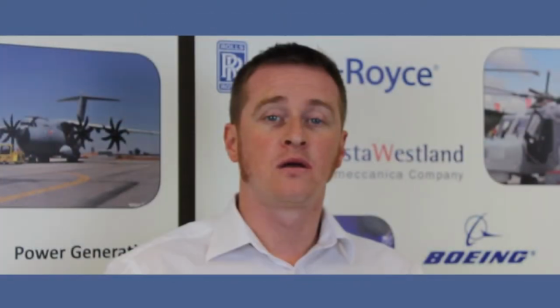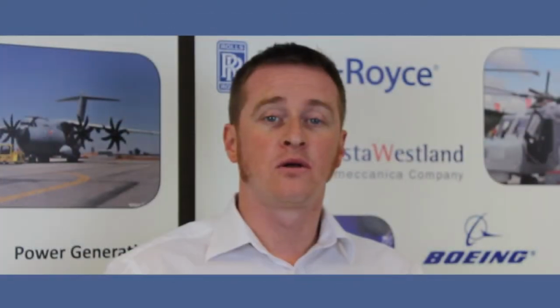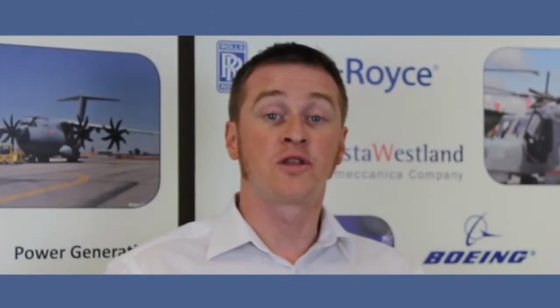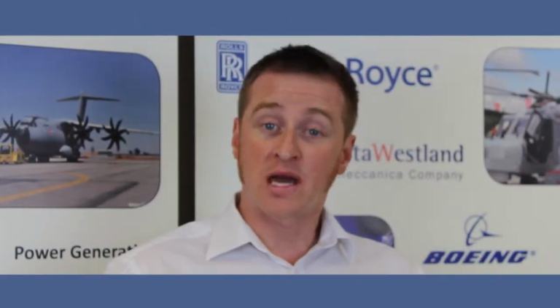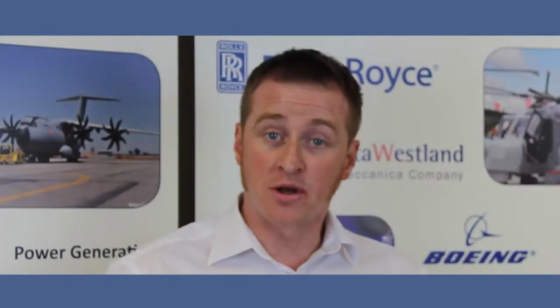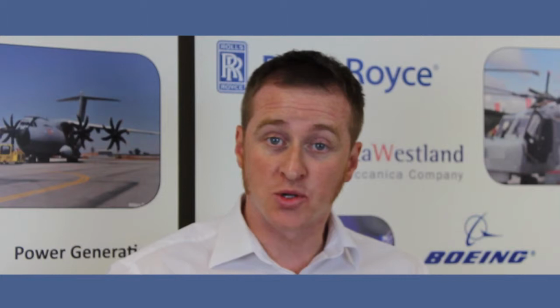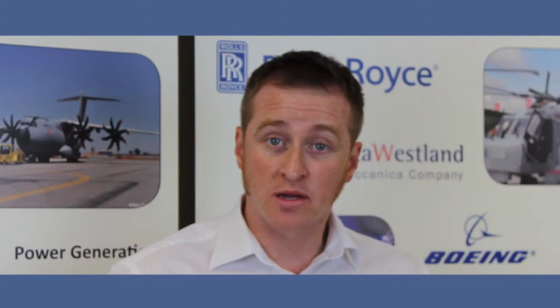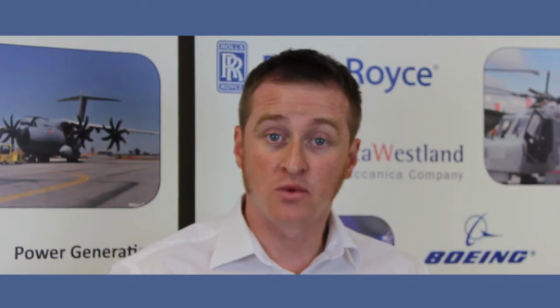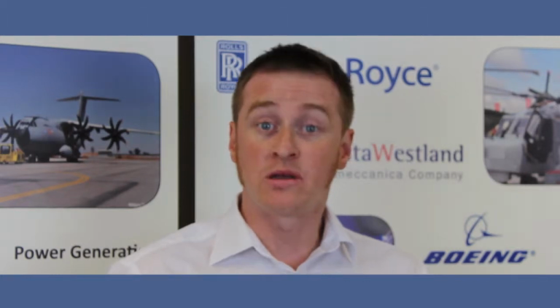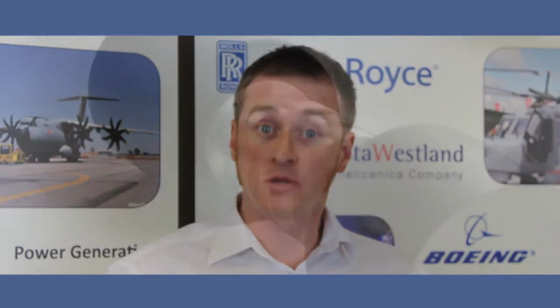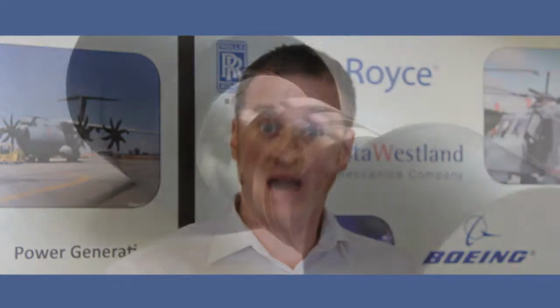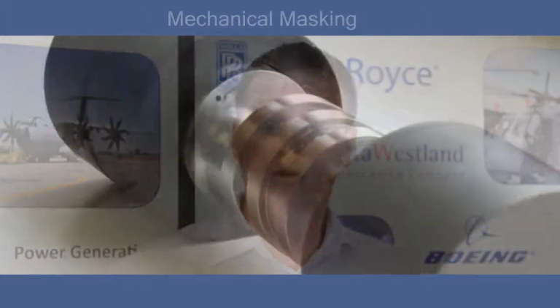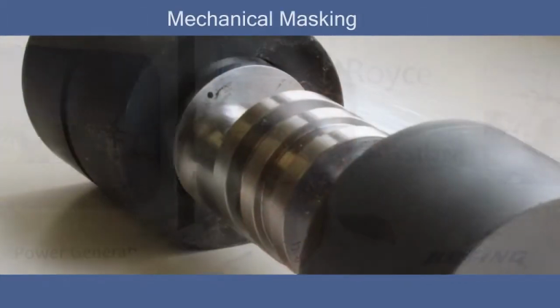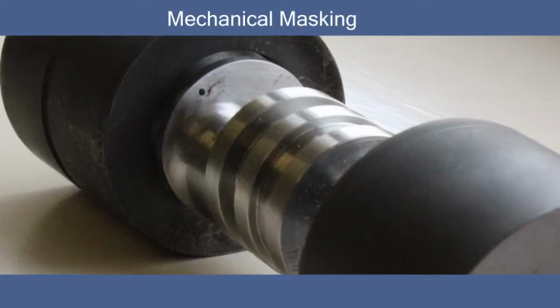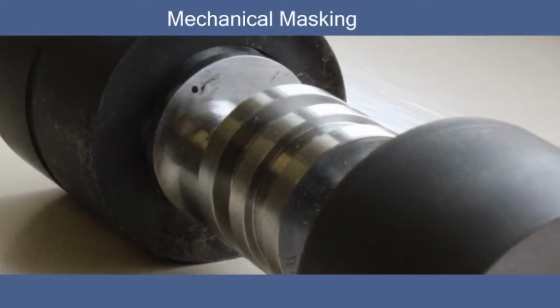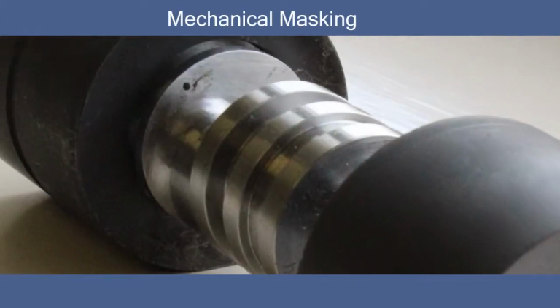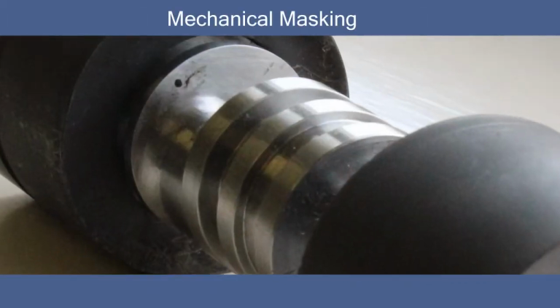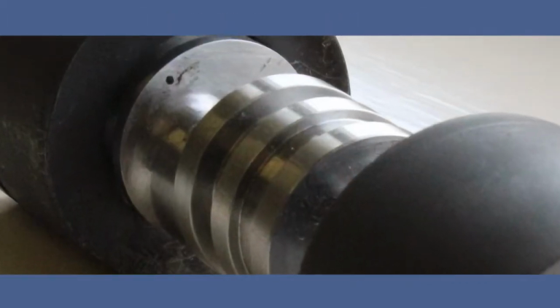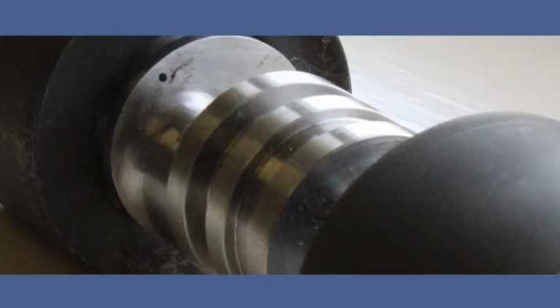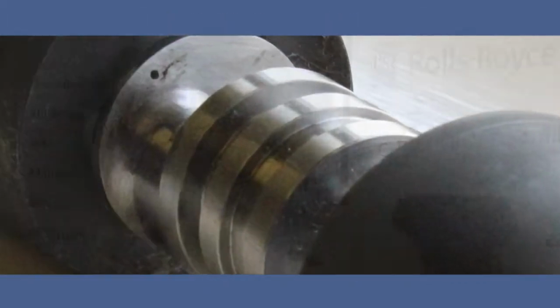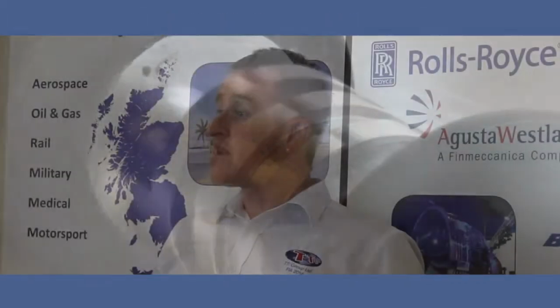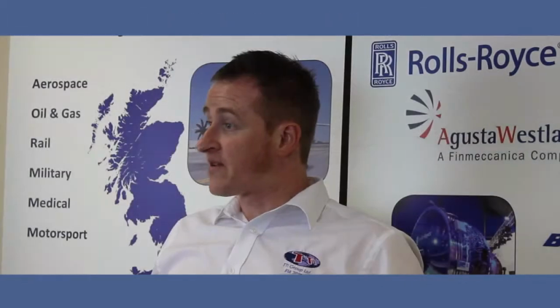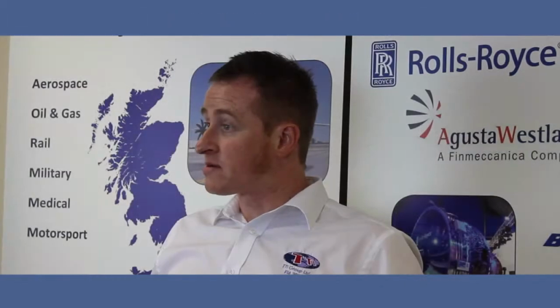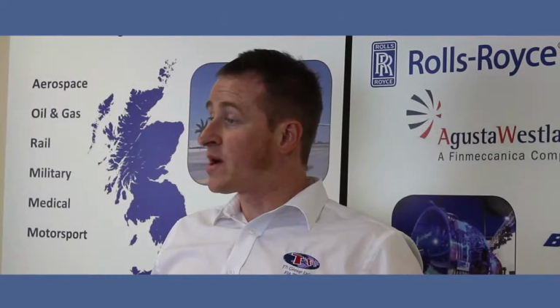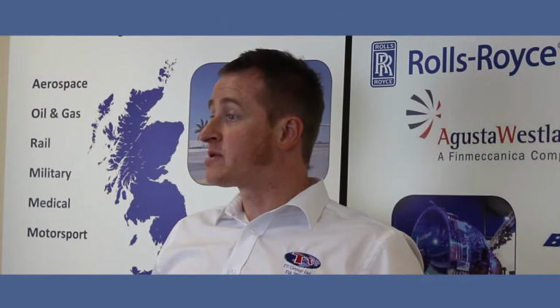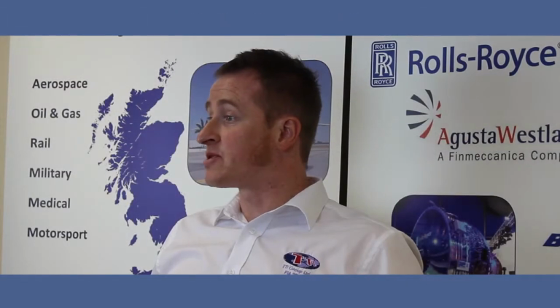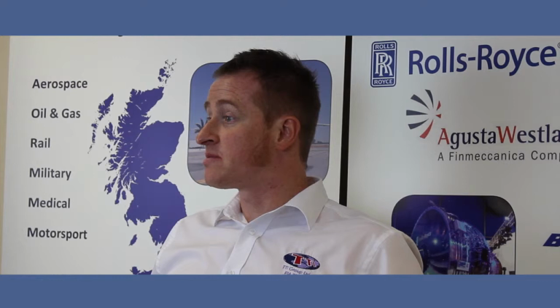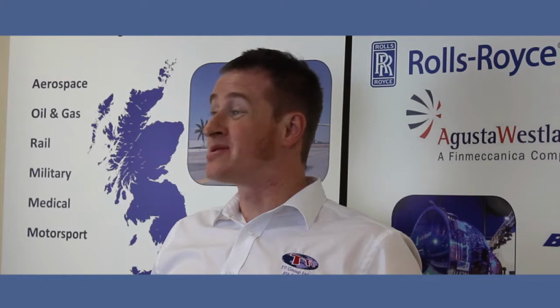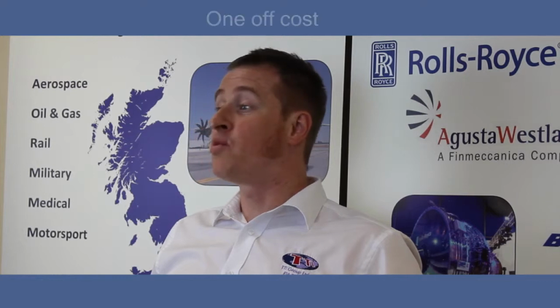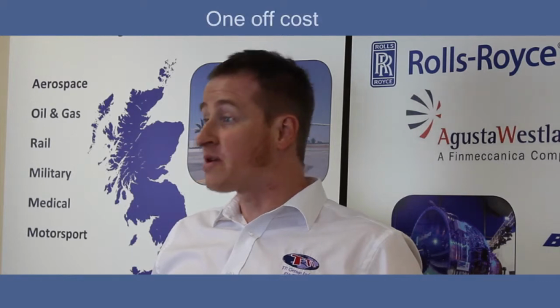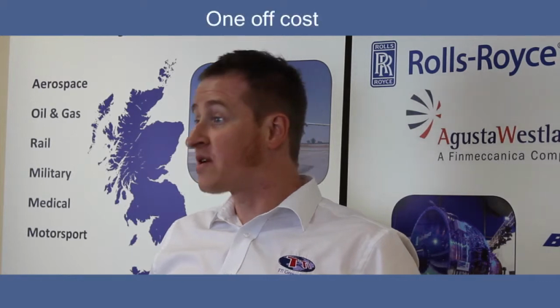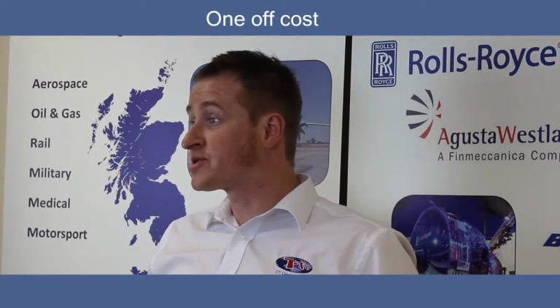With plasma nitriding we can use mechanical masking. This is a benefit to our customers because it's a one-off cost.